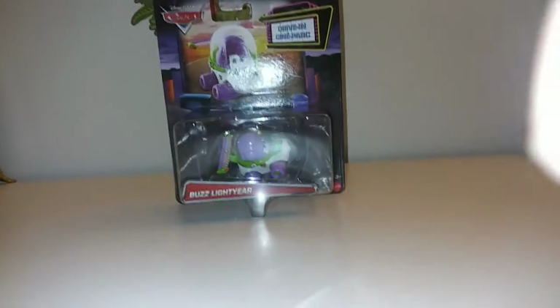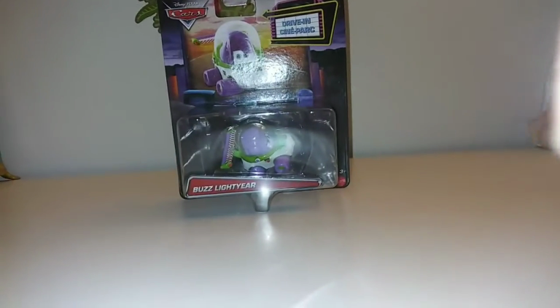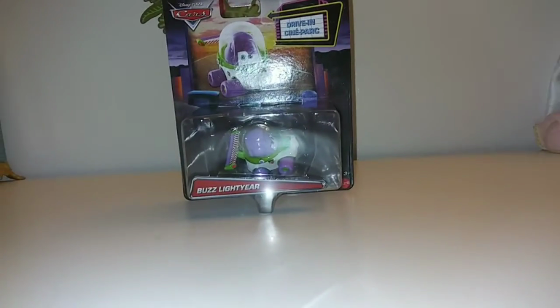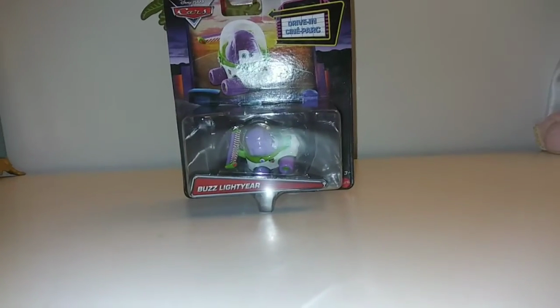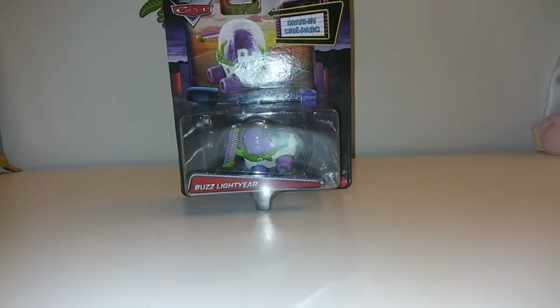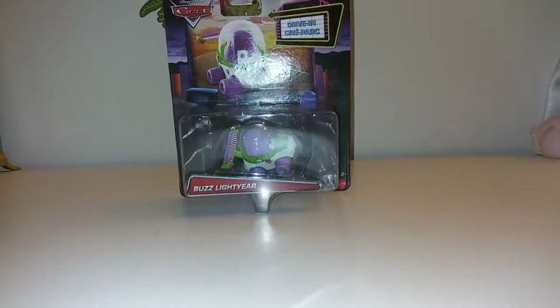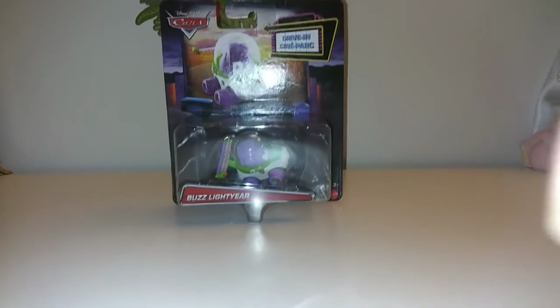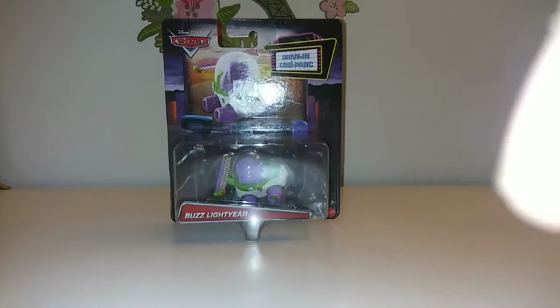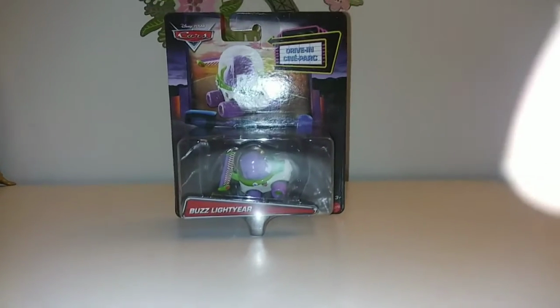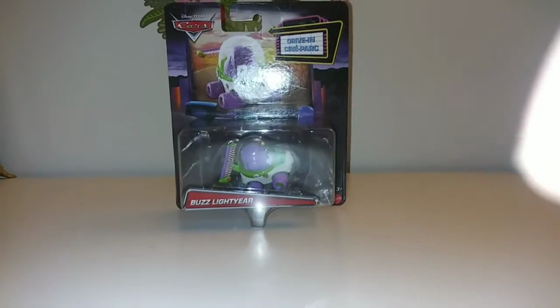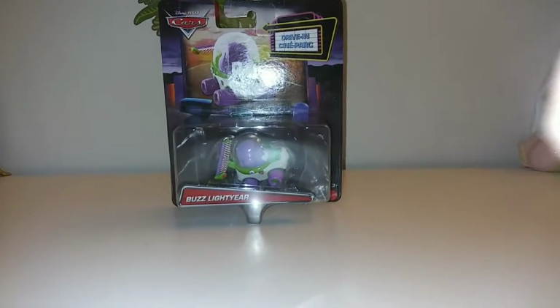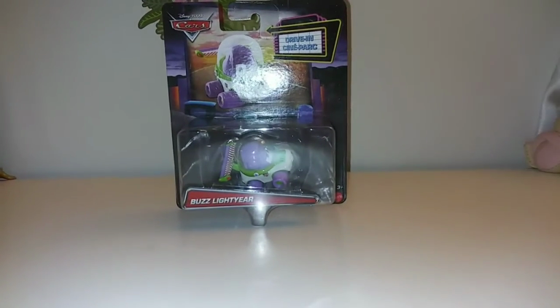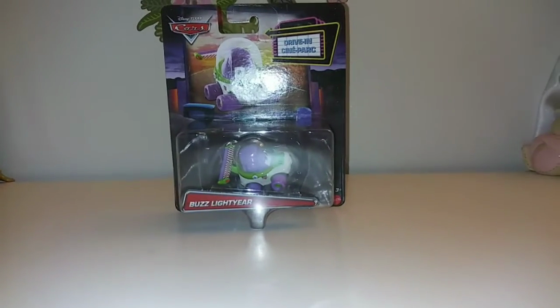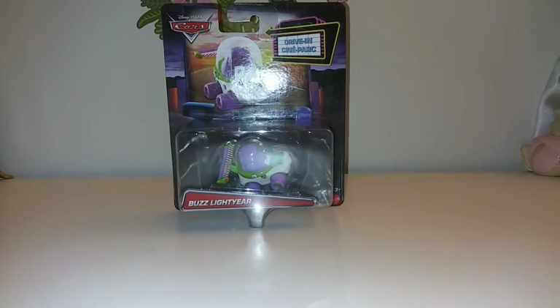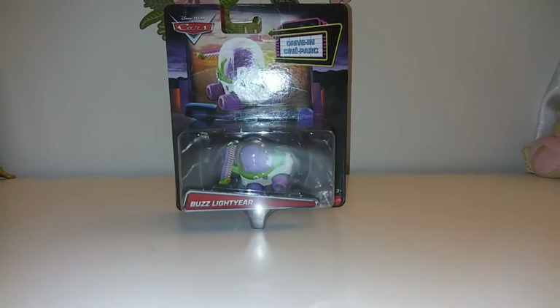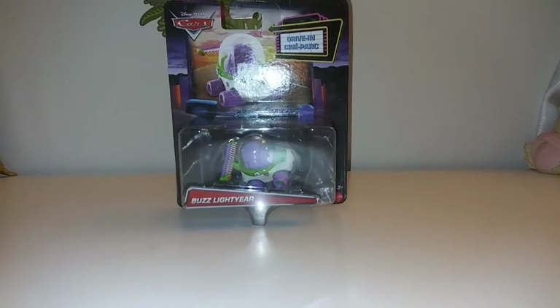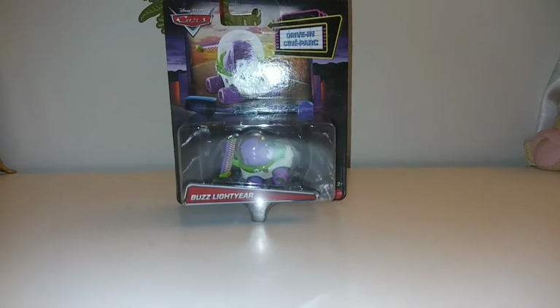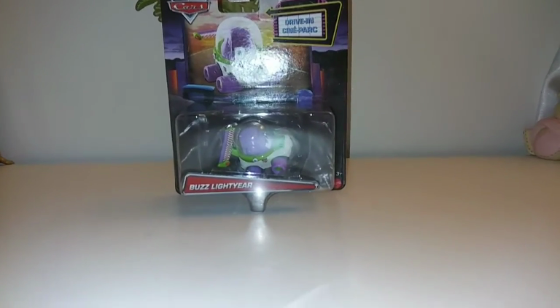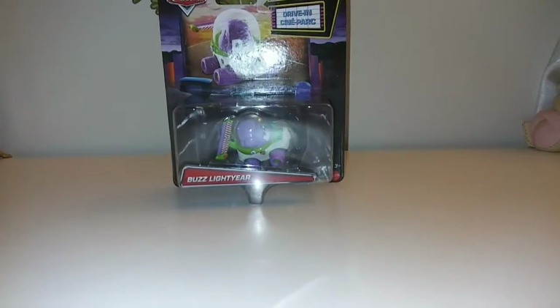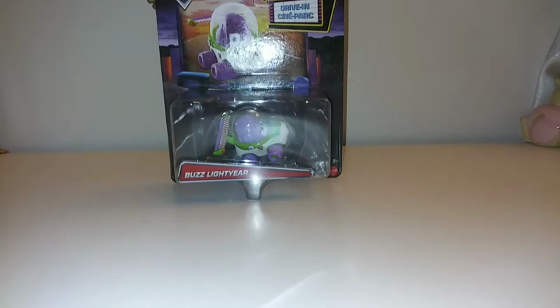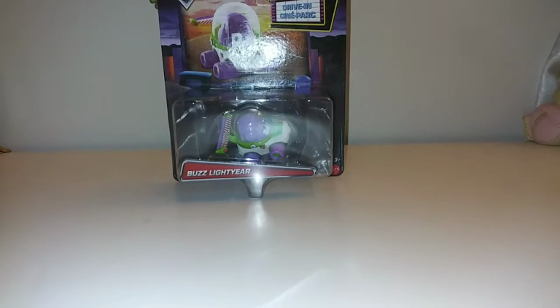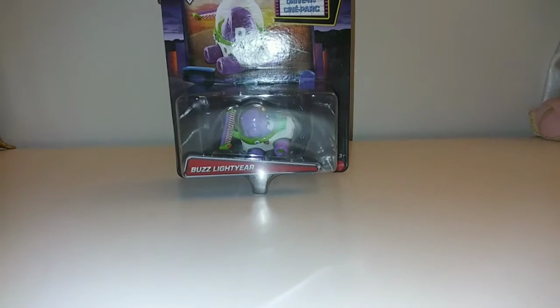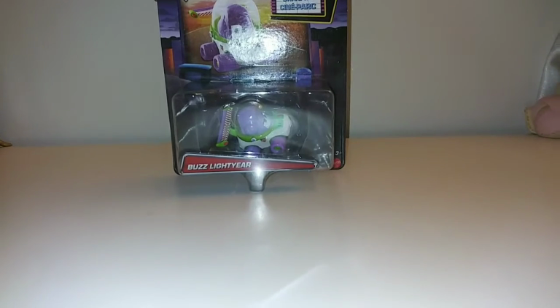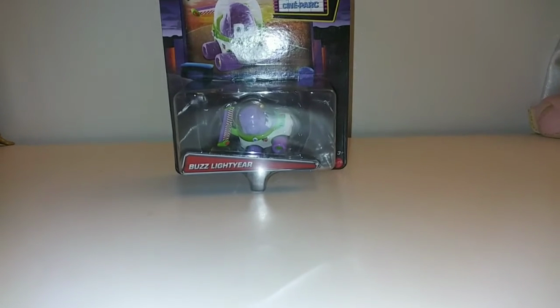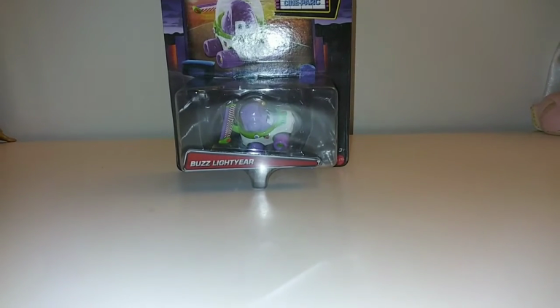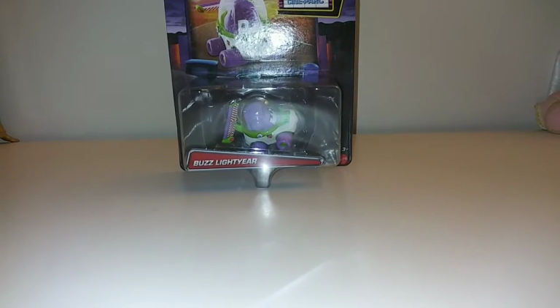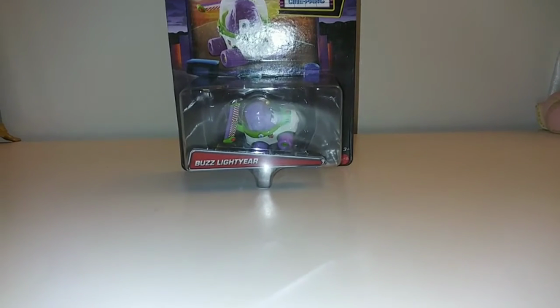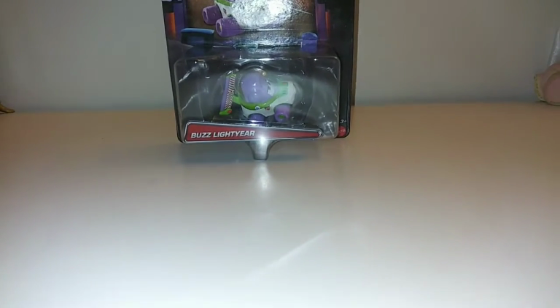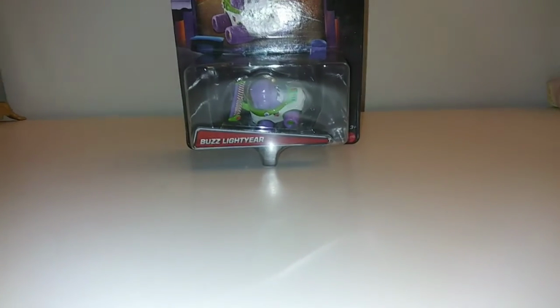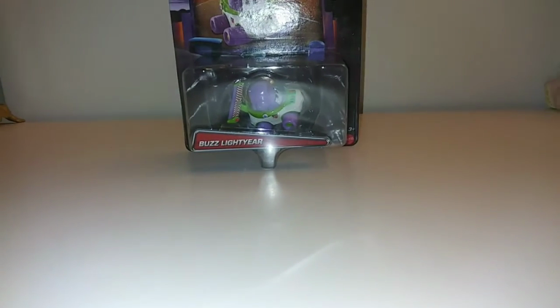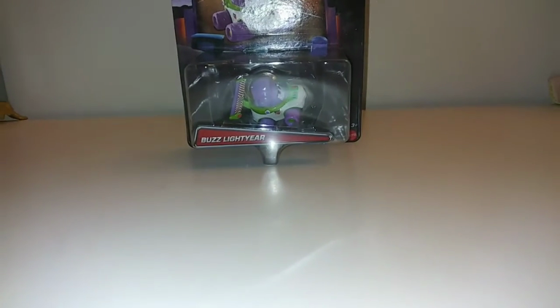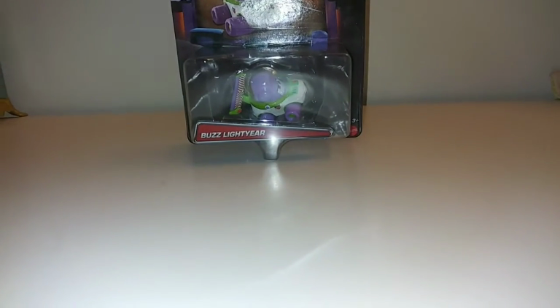Hi, it's Cori, so you can tell we will be reviewing the Car Buzz Lightyear.